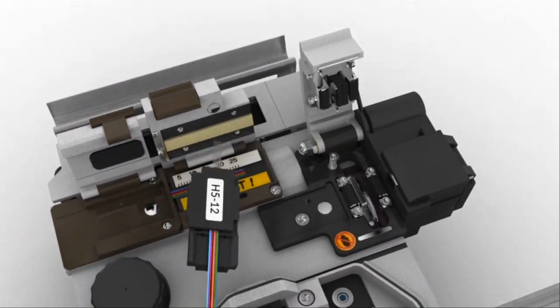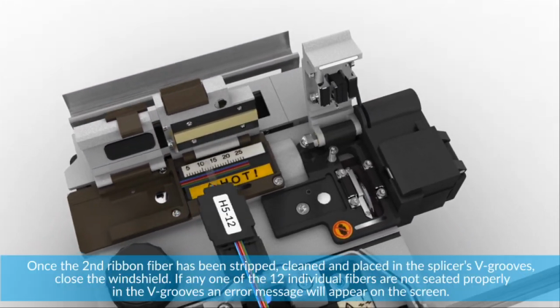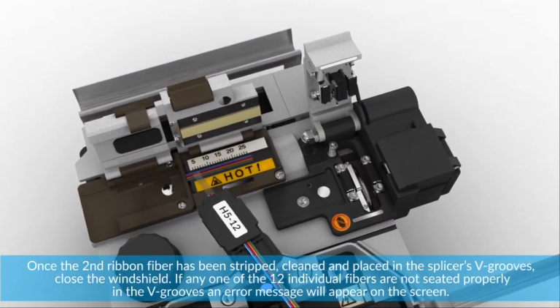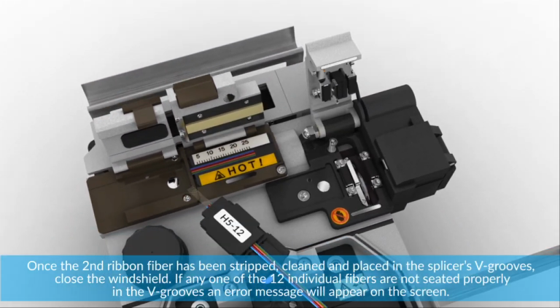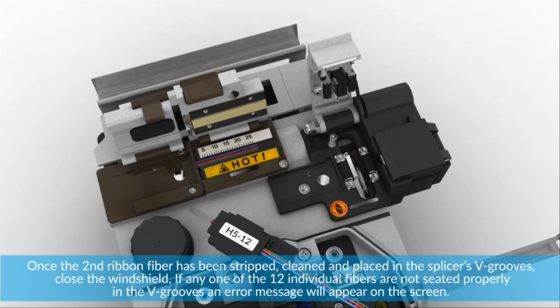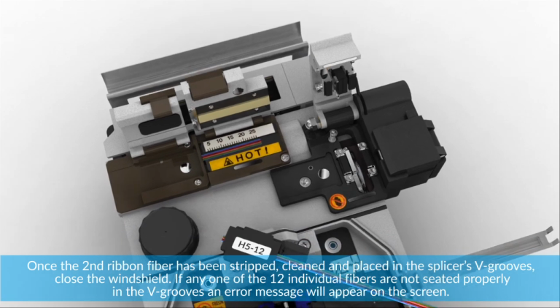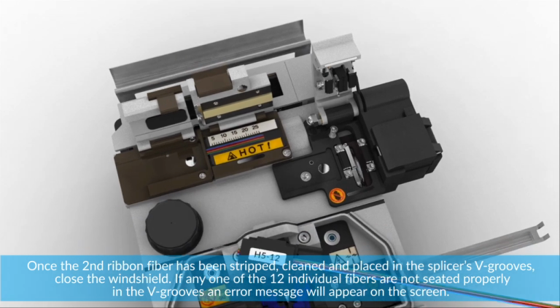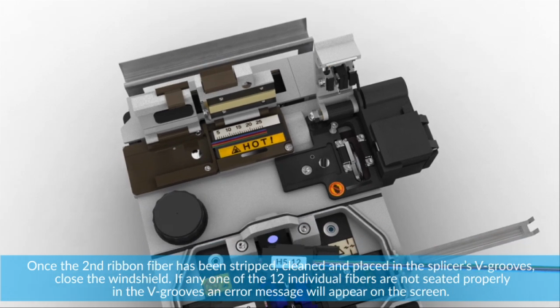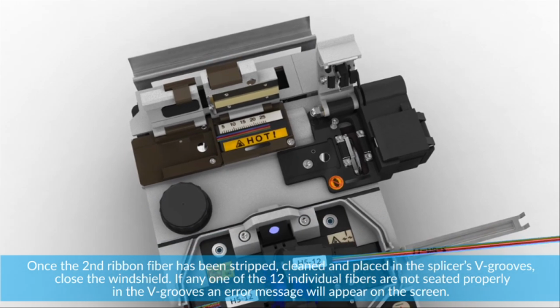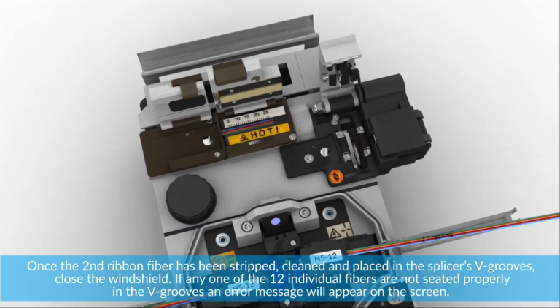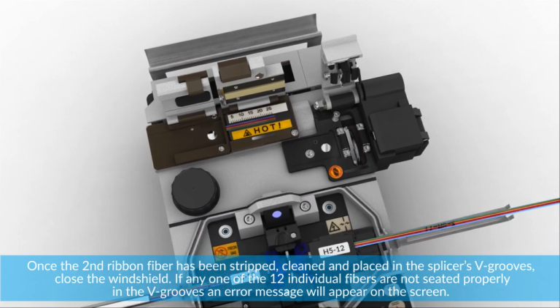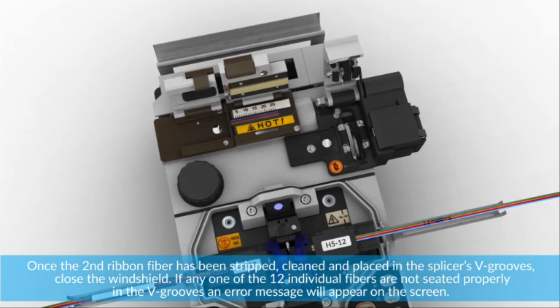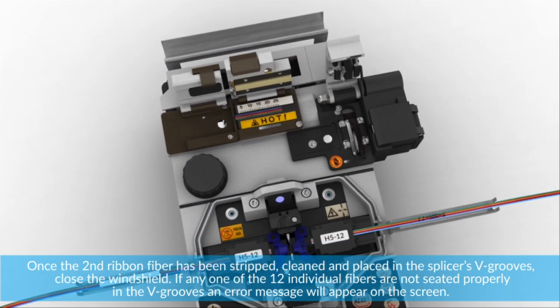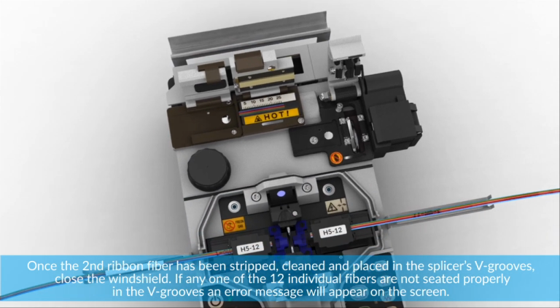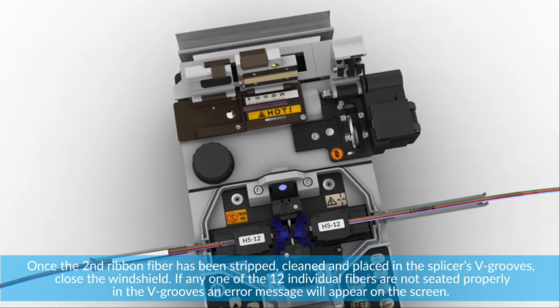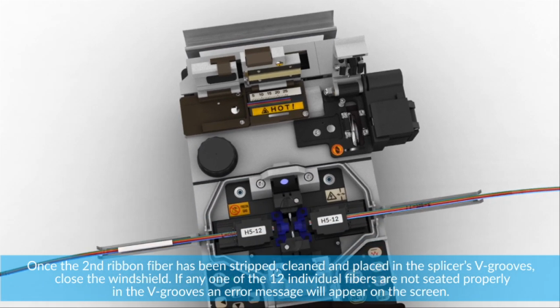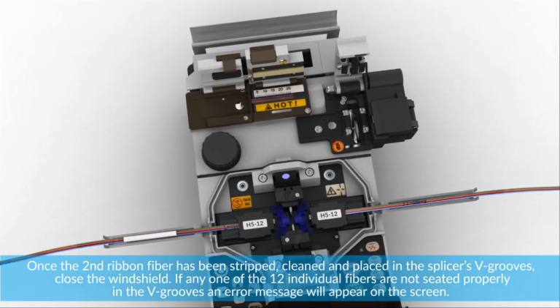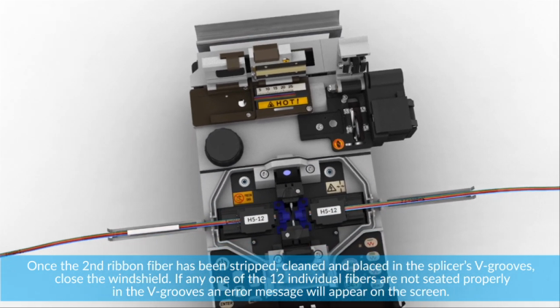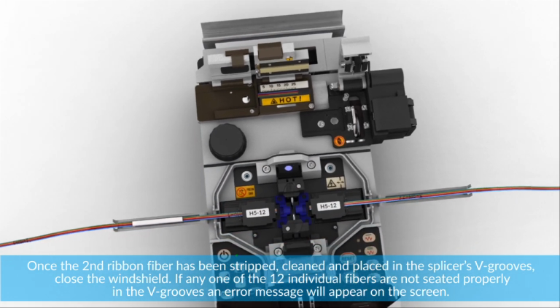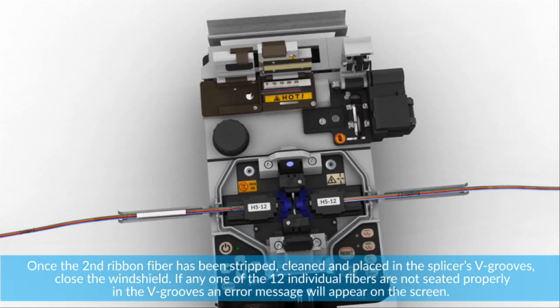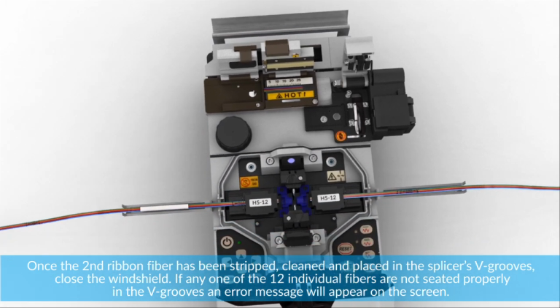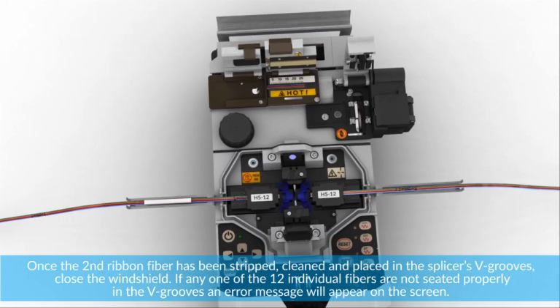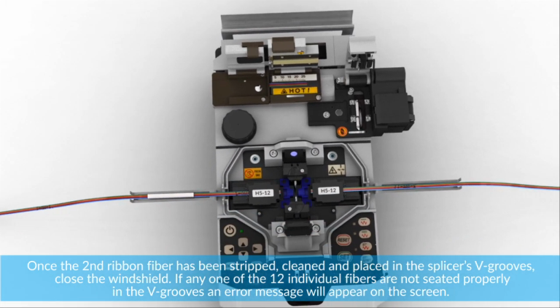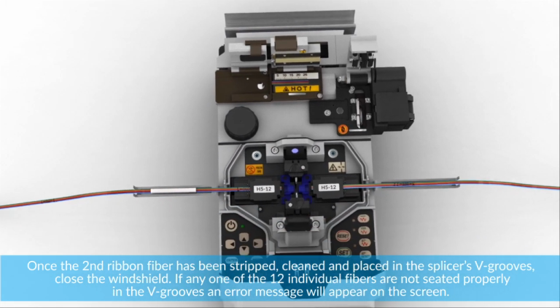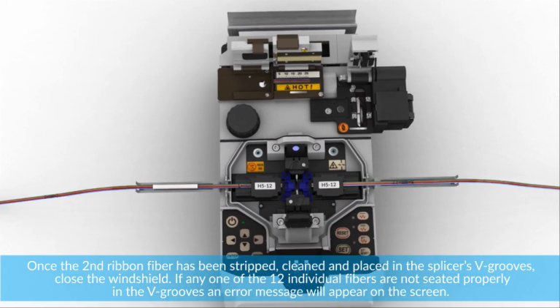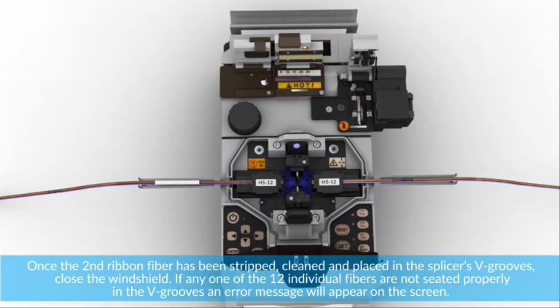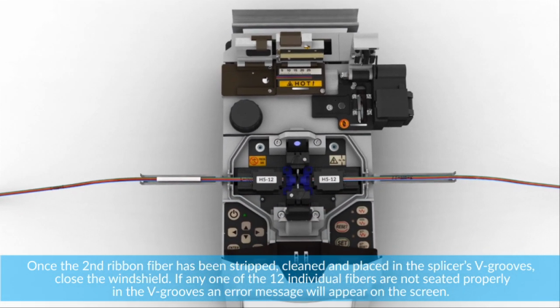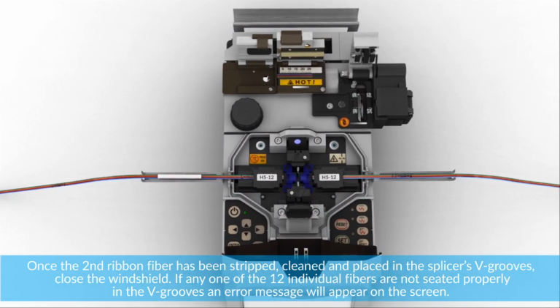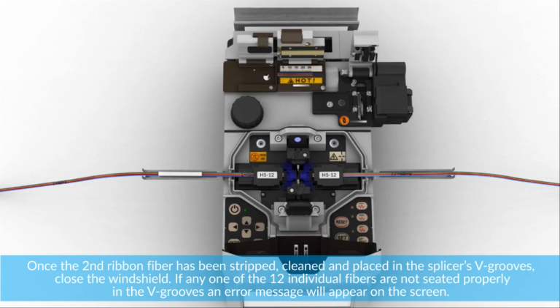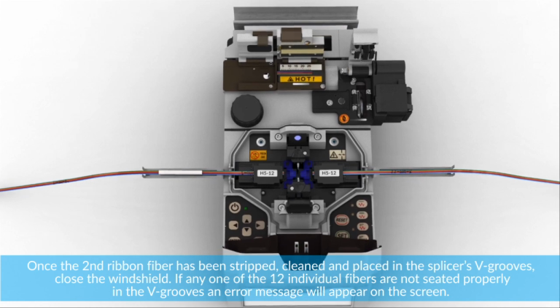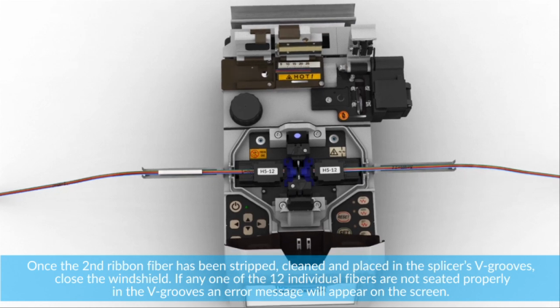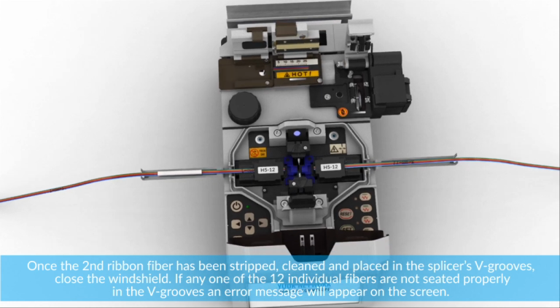Once the second ribbon fiber has been stripped, cleaned, and placed in the splicer's V-grooves, close the windshield.